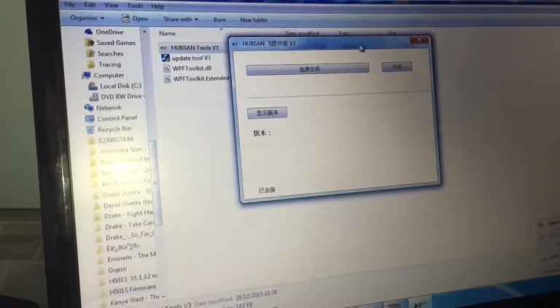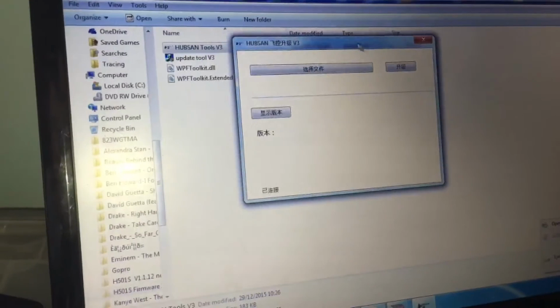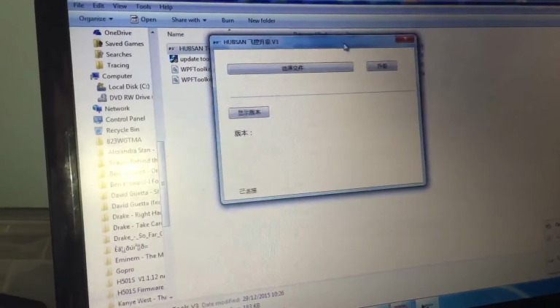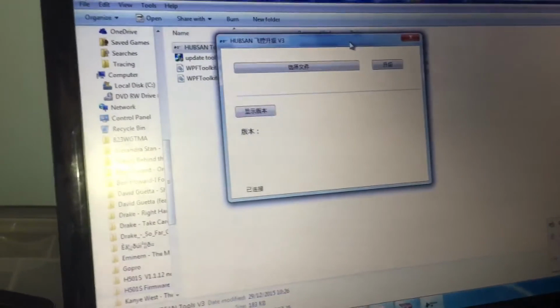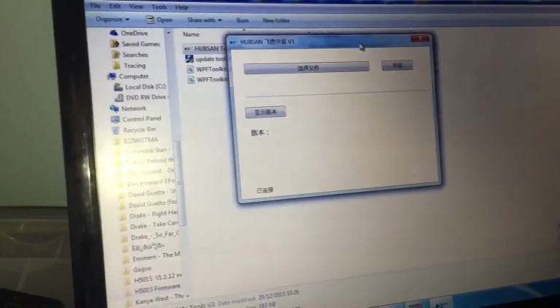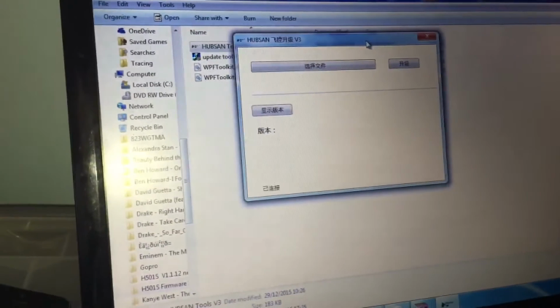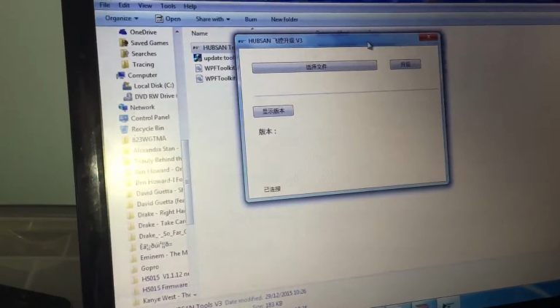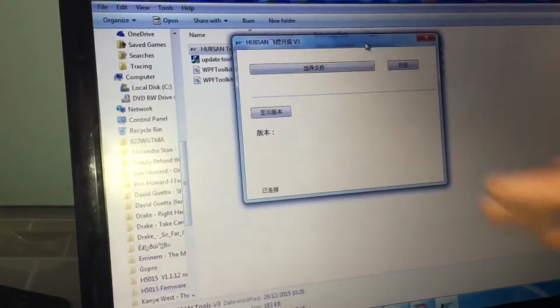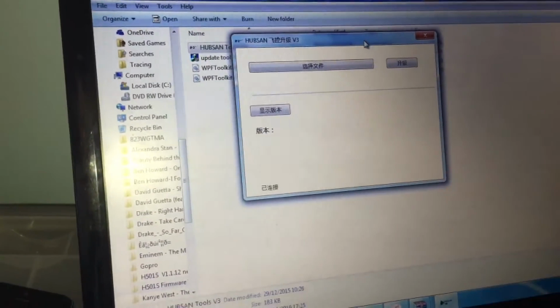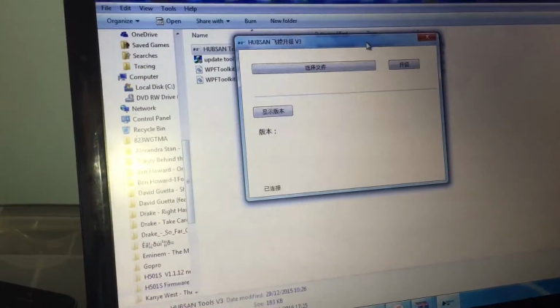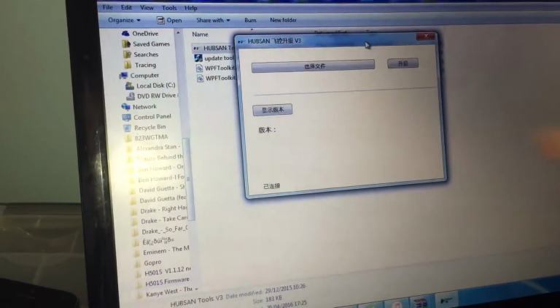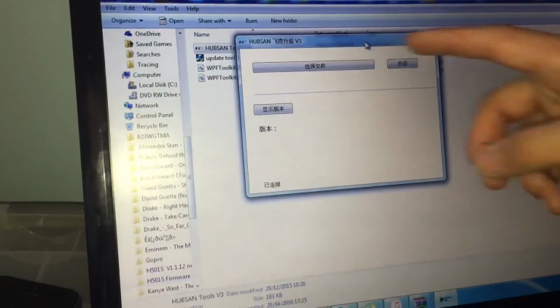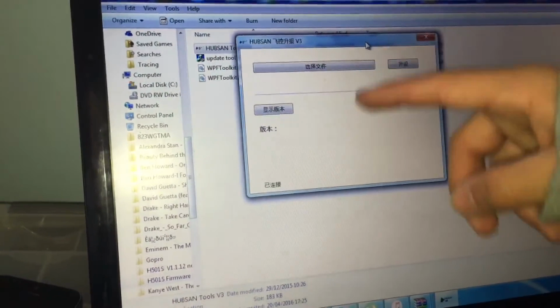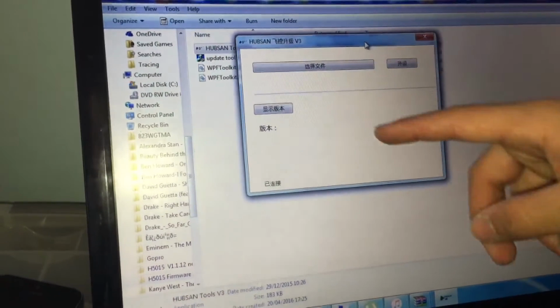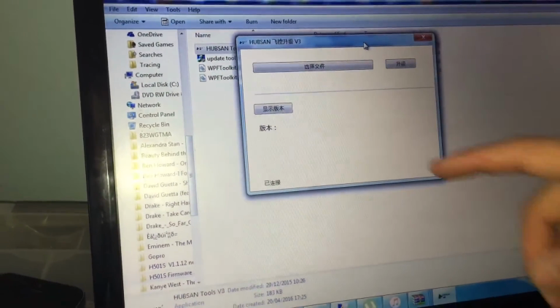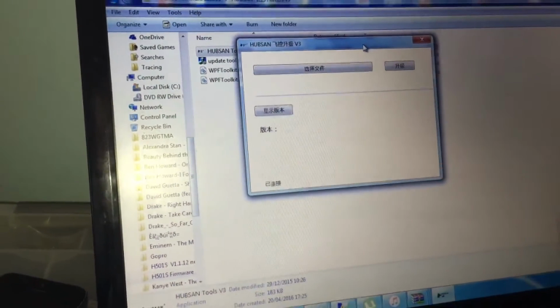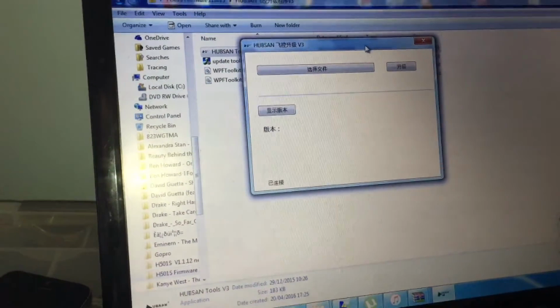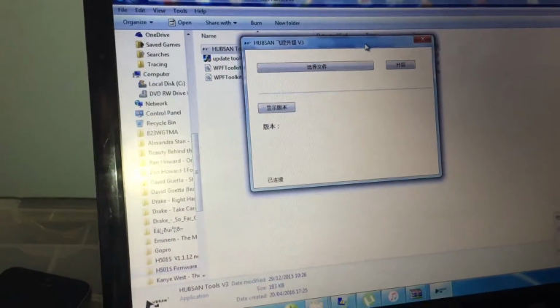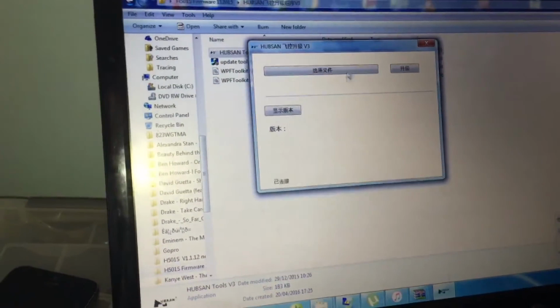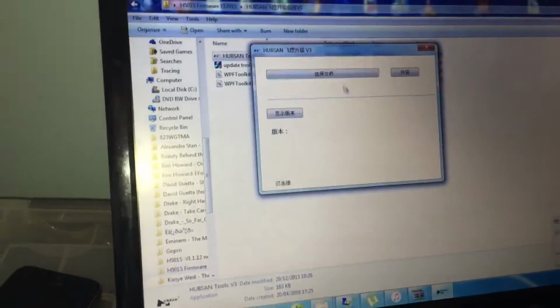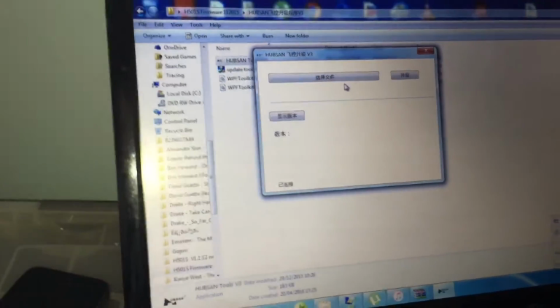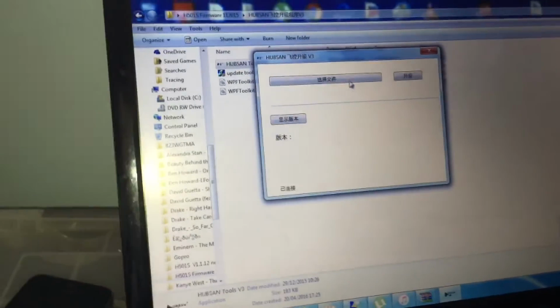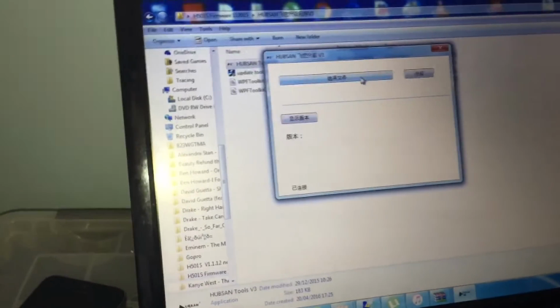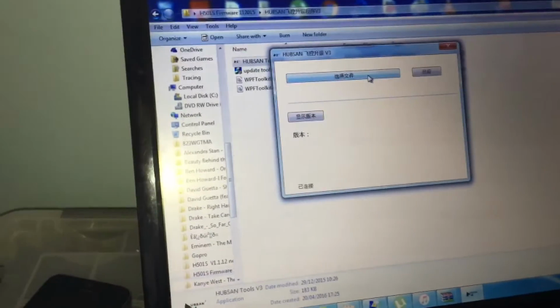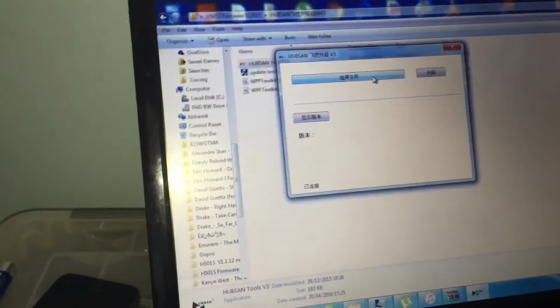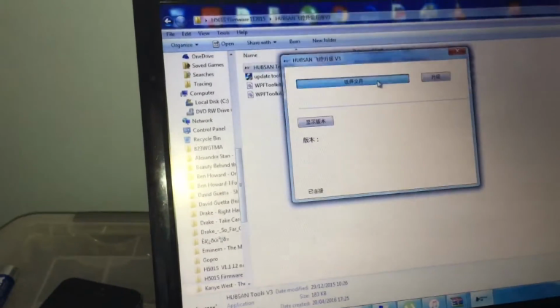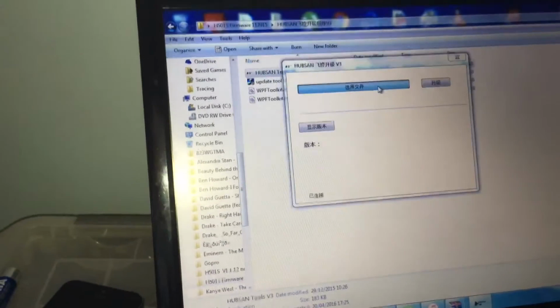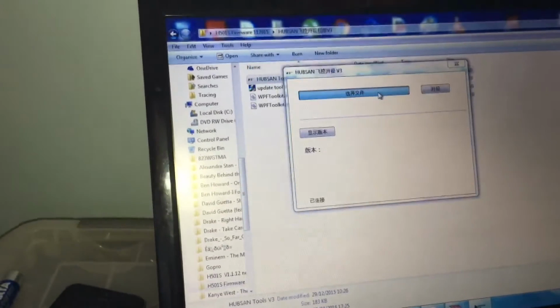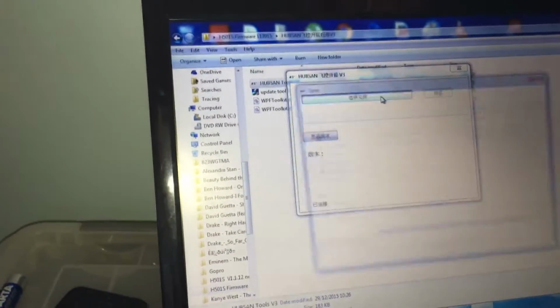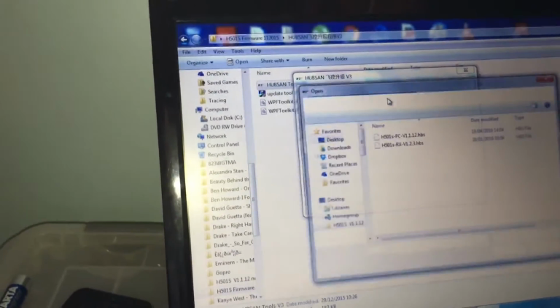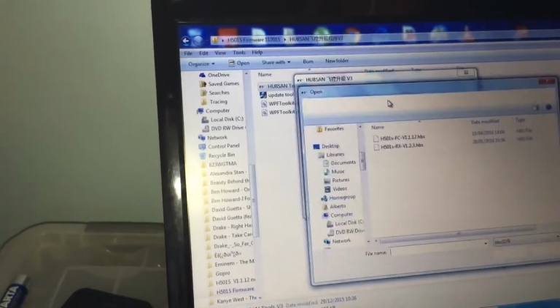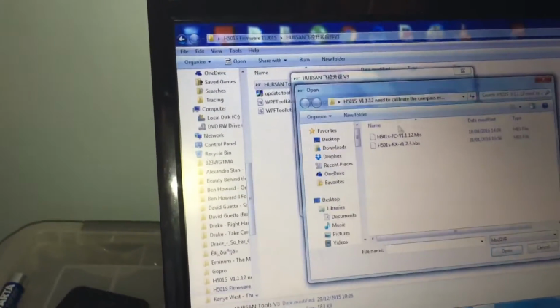This is the tool you need, but it's in Chinese. I've kind of figured out how to use it, even though I don't read Chinese.